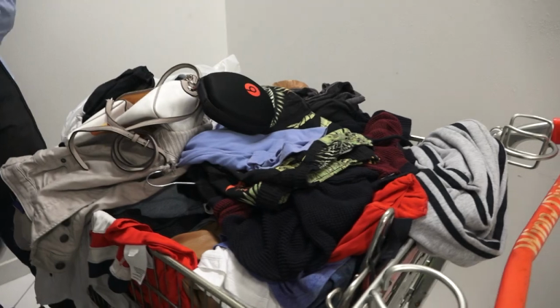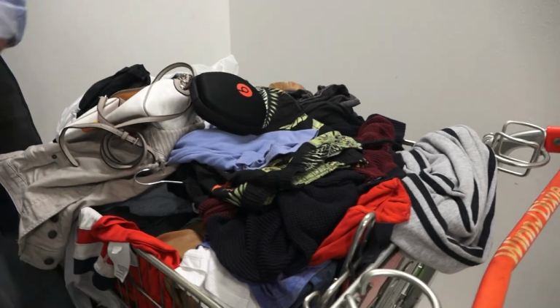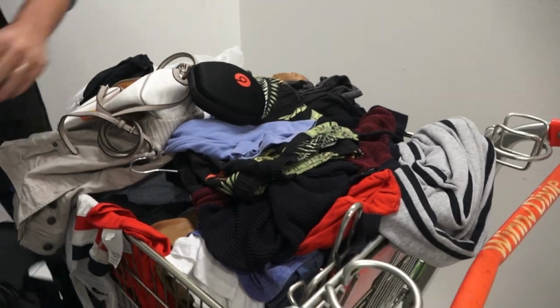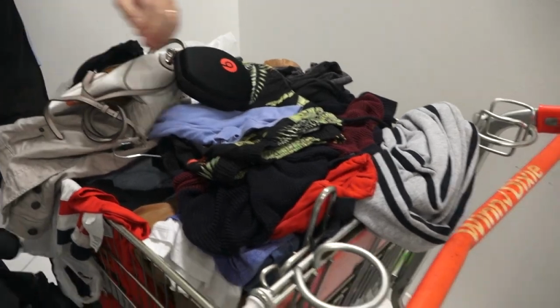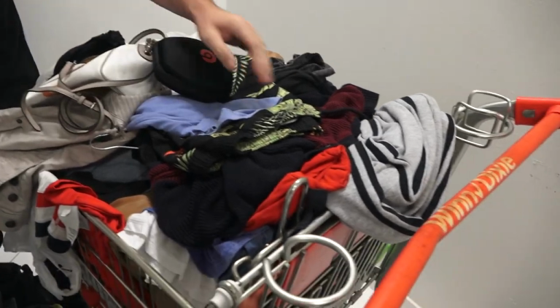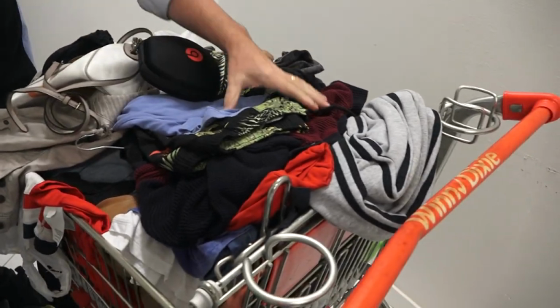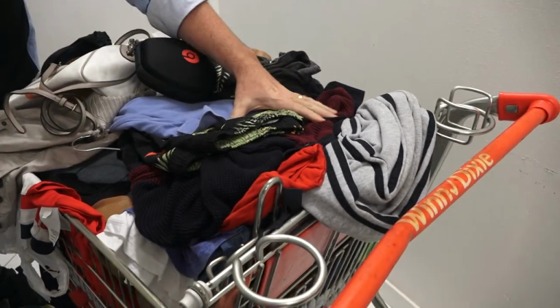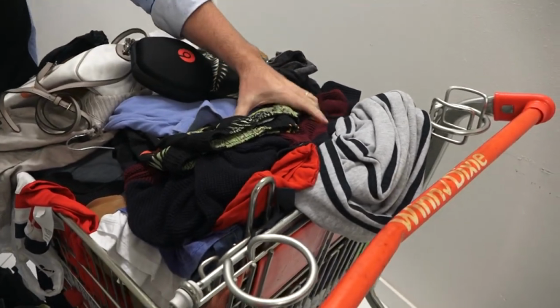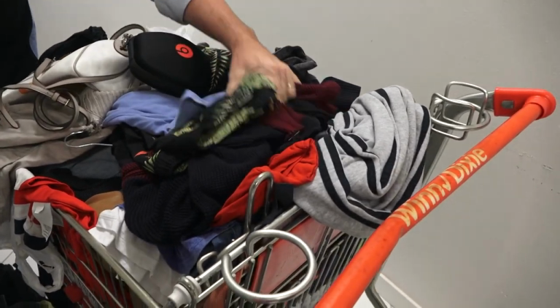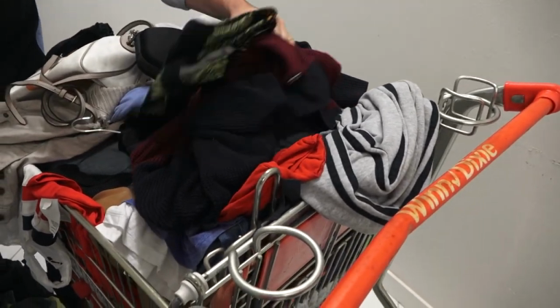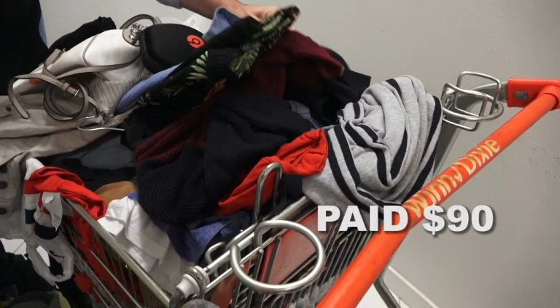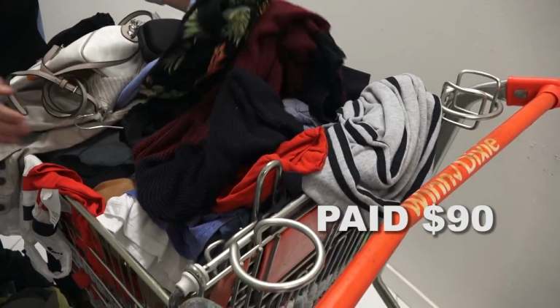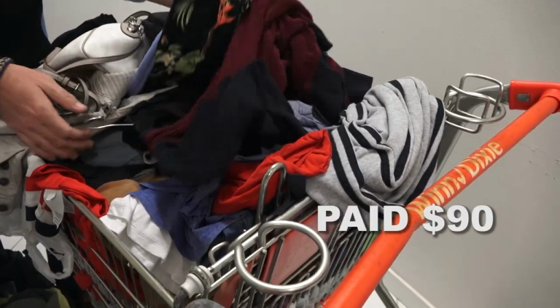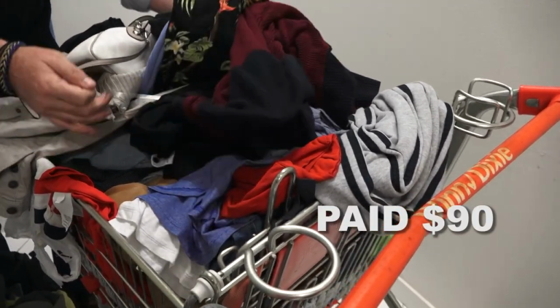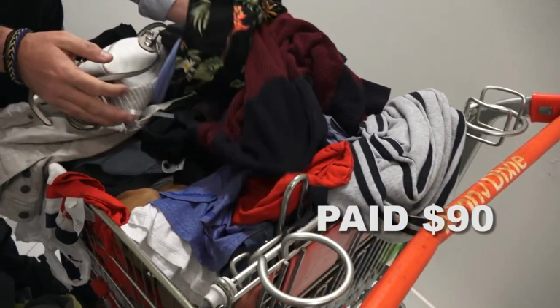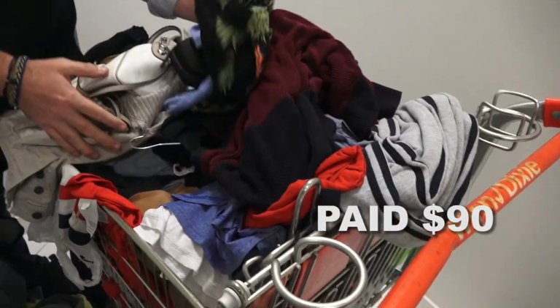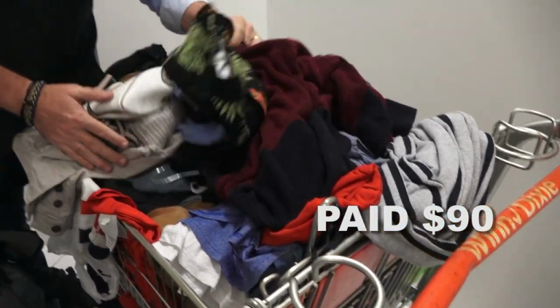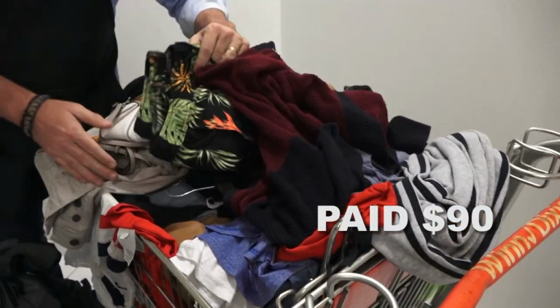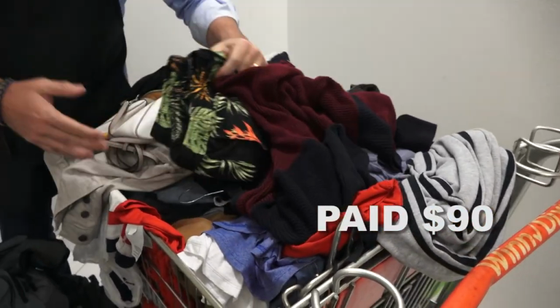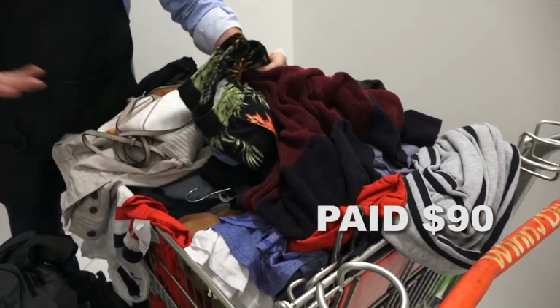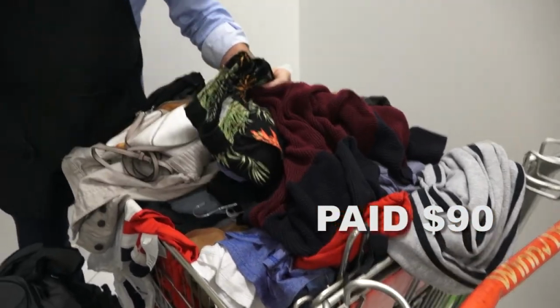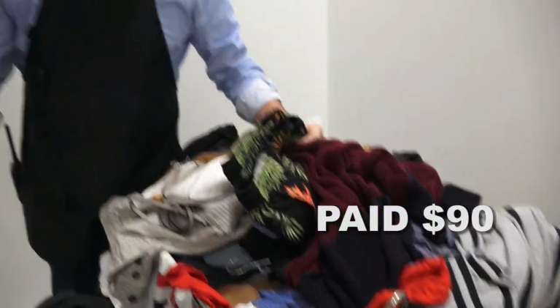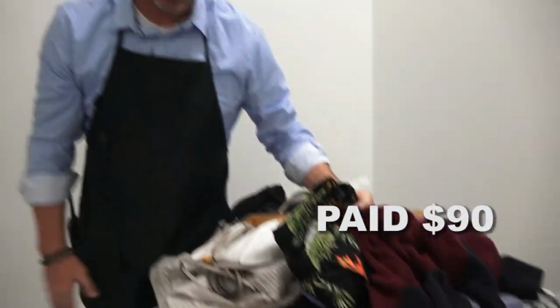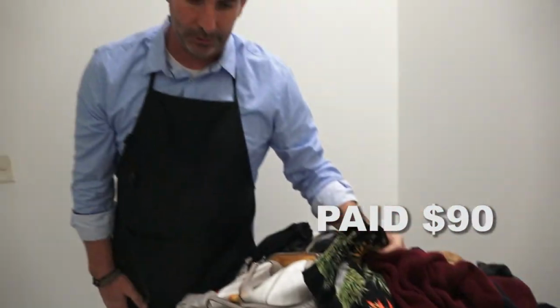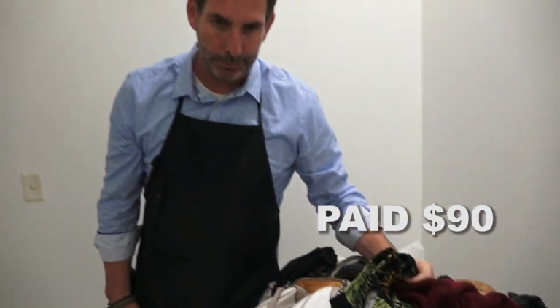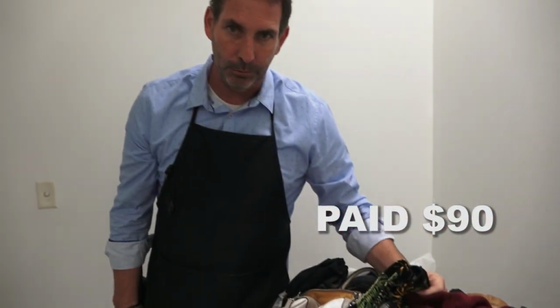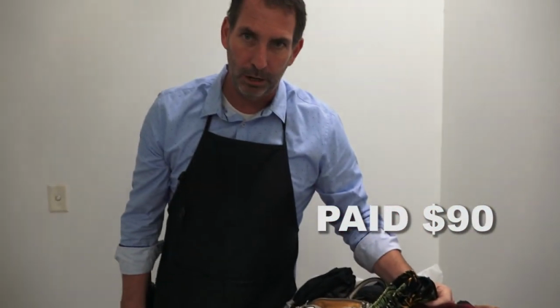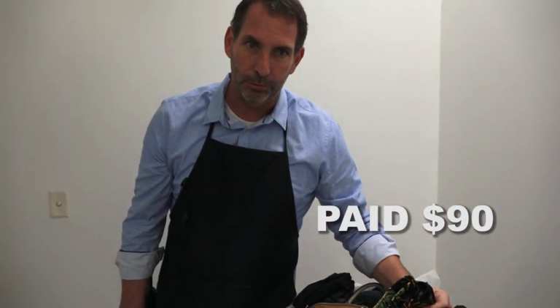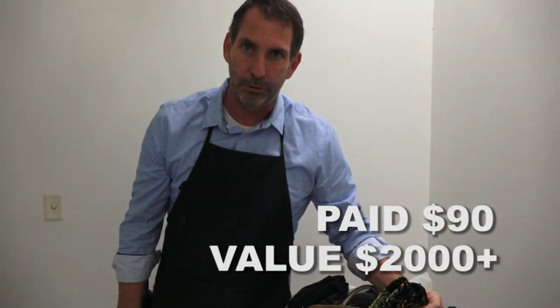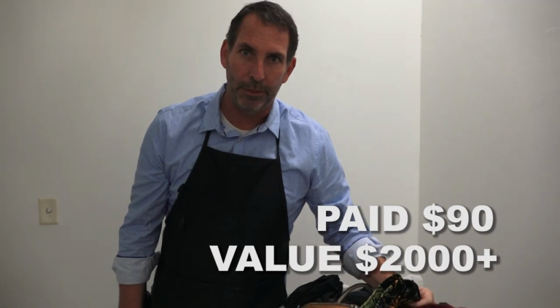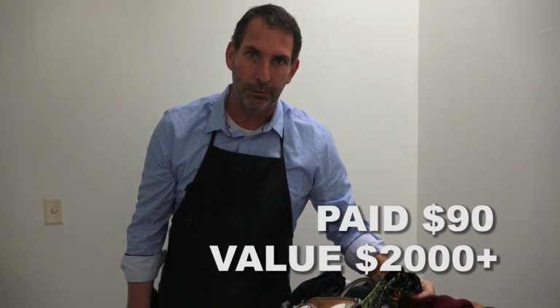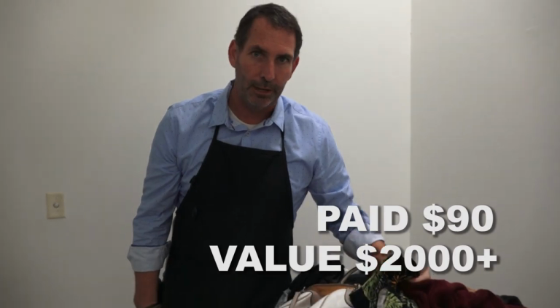There's a ton of stuff in this storage unit. For $90, I'm sure the return on it is going to be well over $2,000.